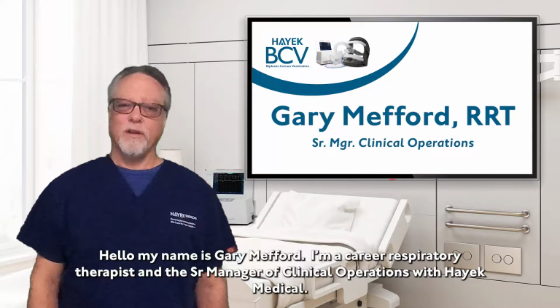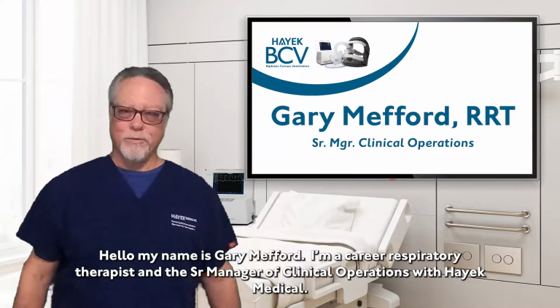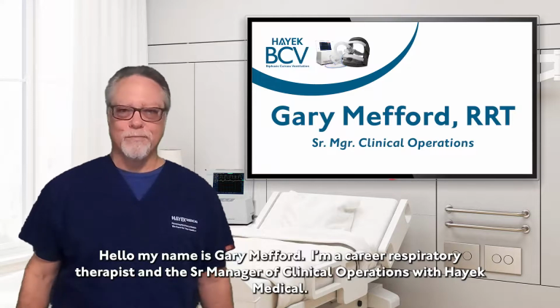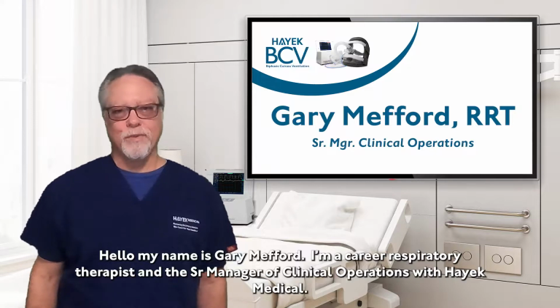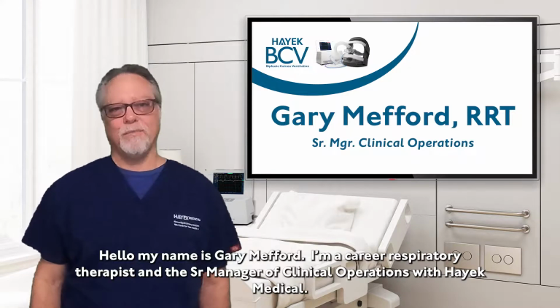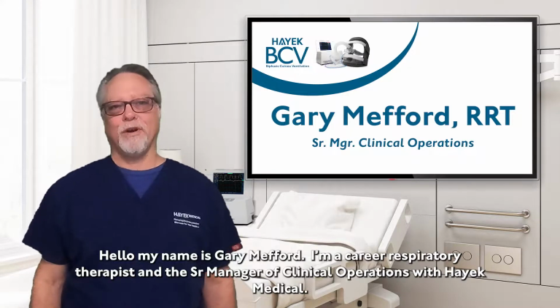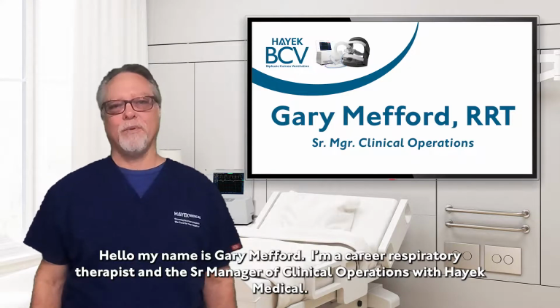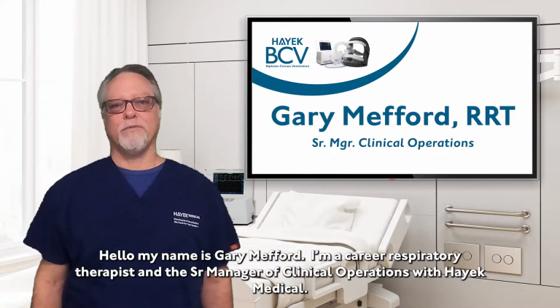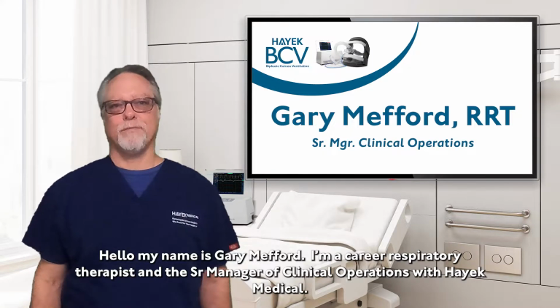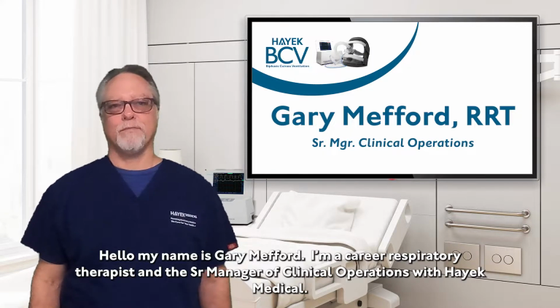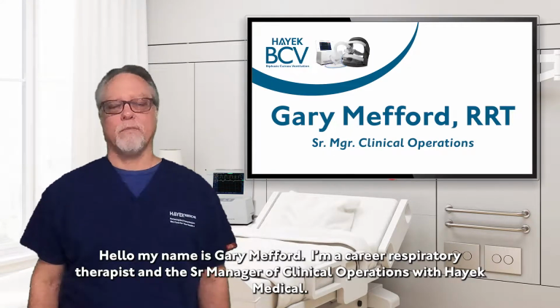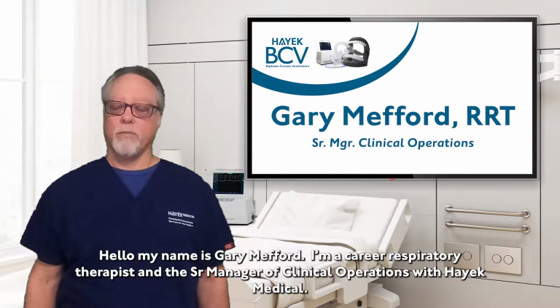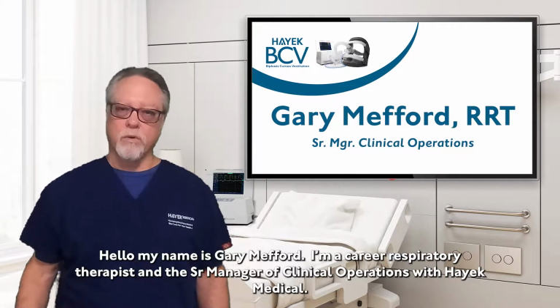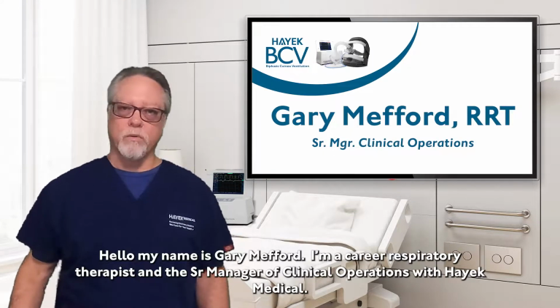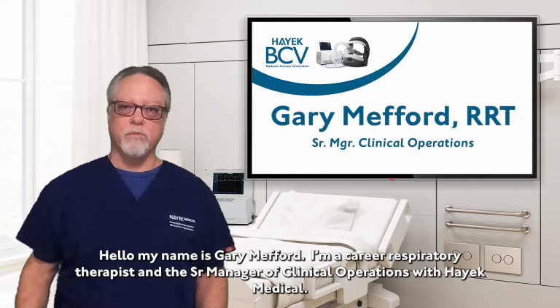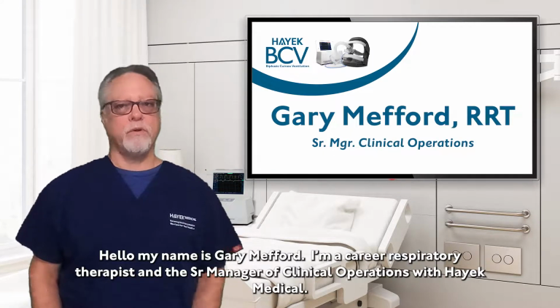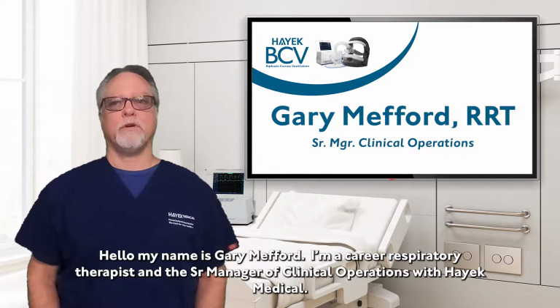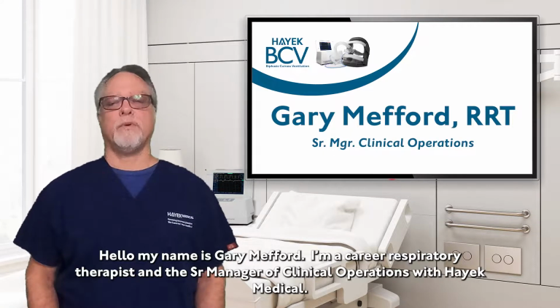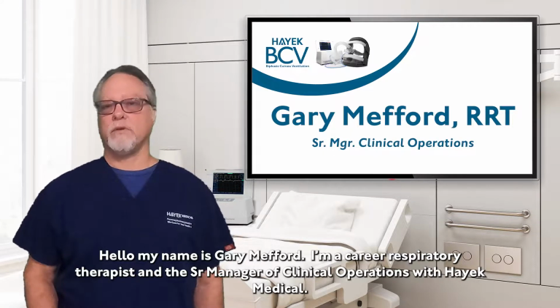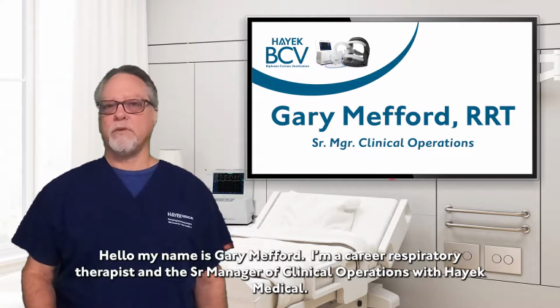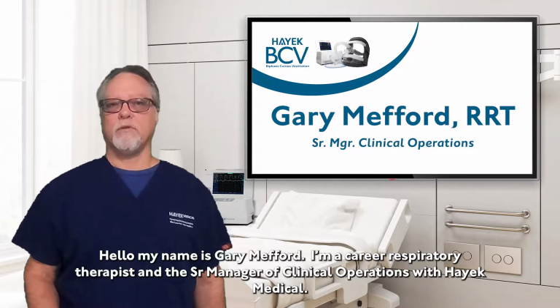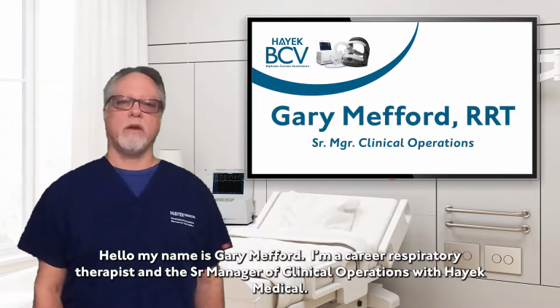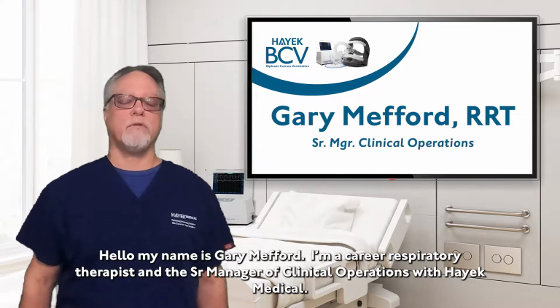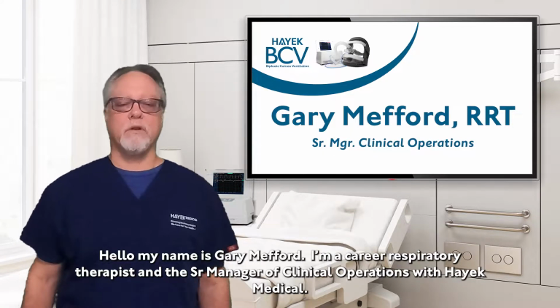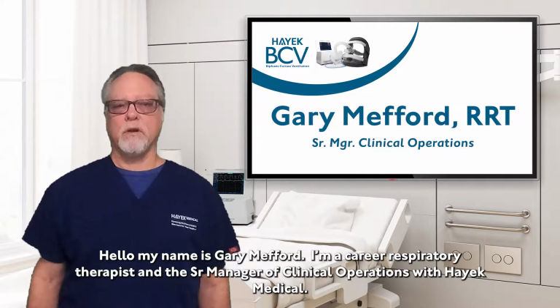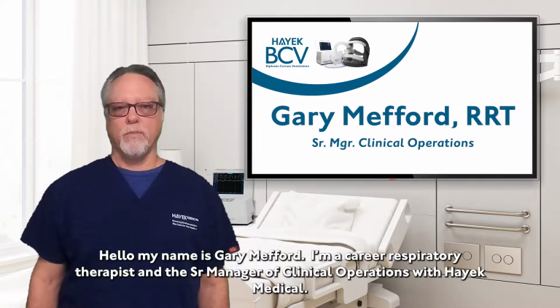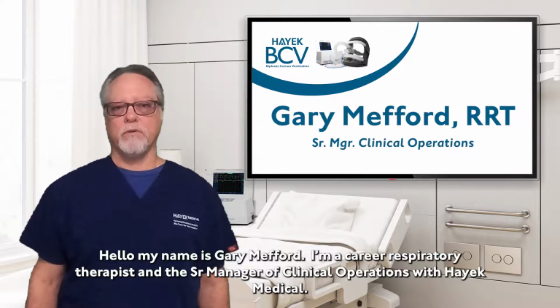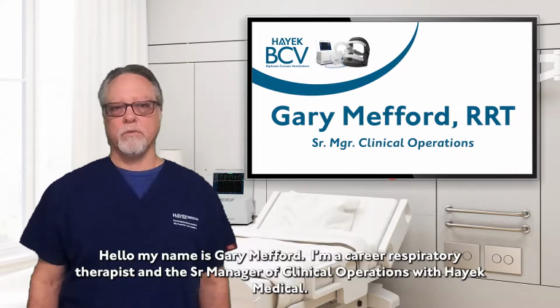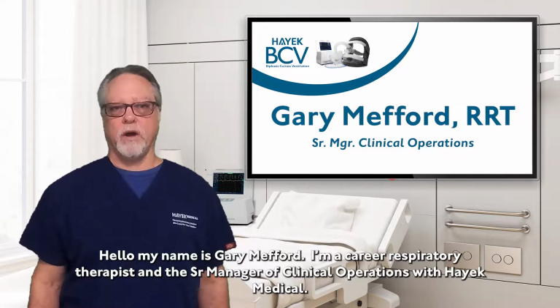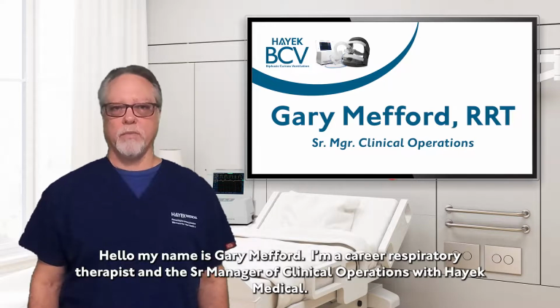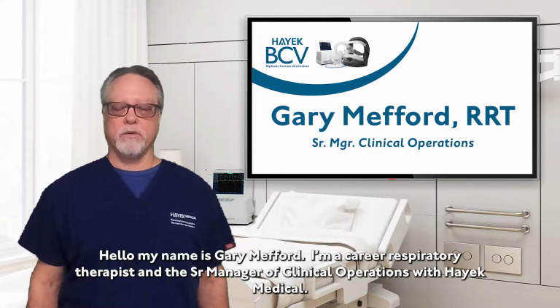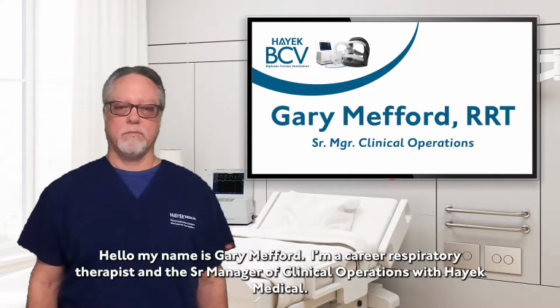Hello, my name is Gary Manford. I'm a career respiratory therapist and the senior manager of clinical operations with Hayek Medical.